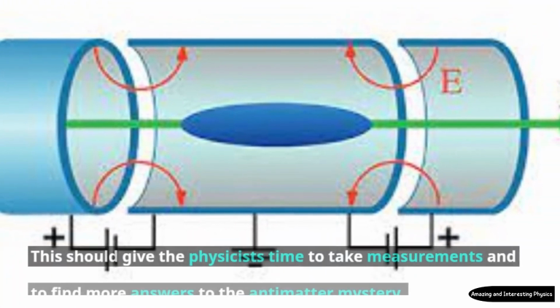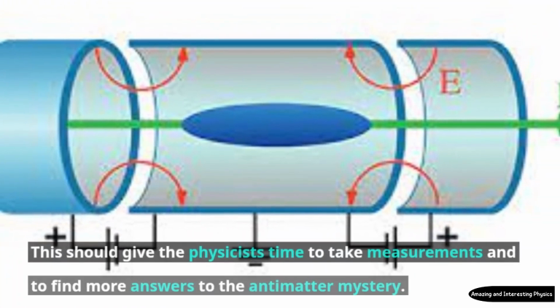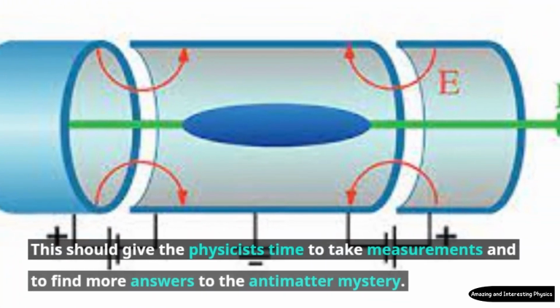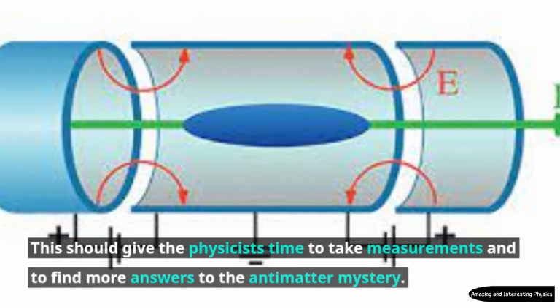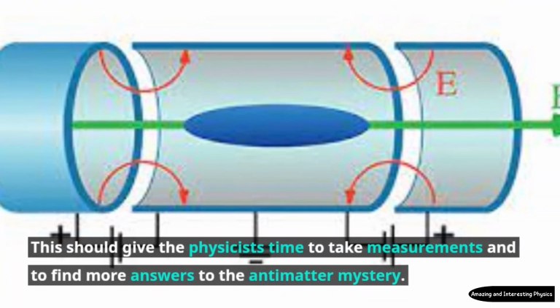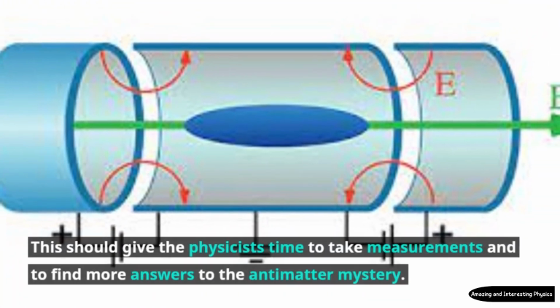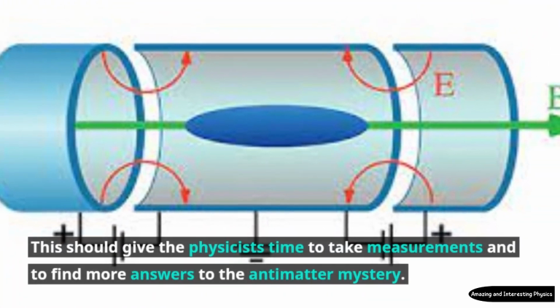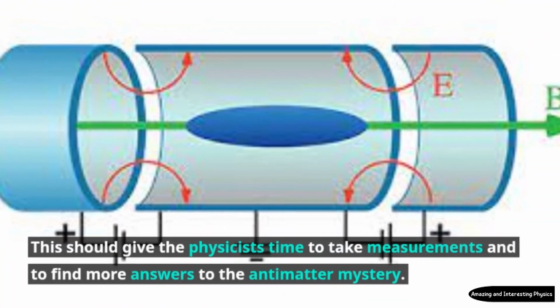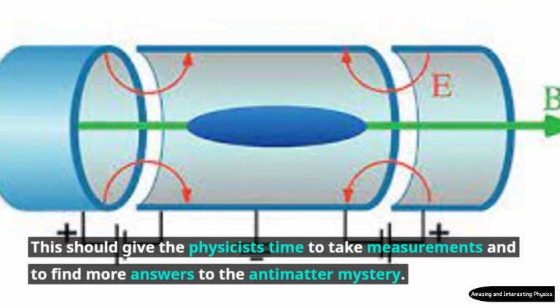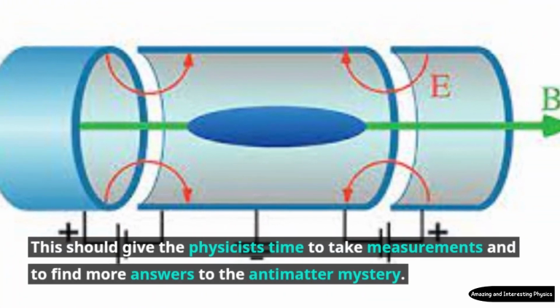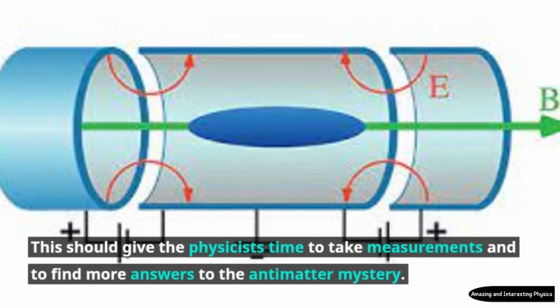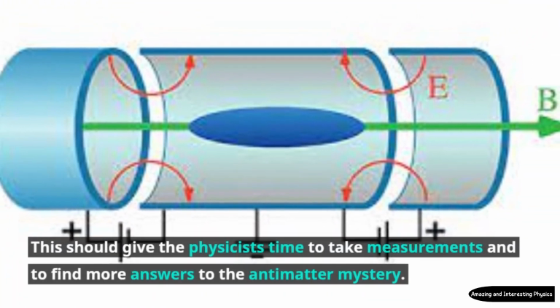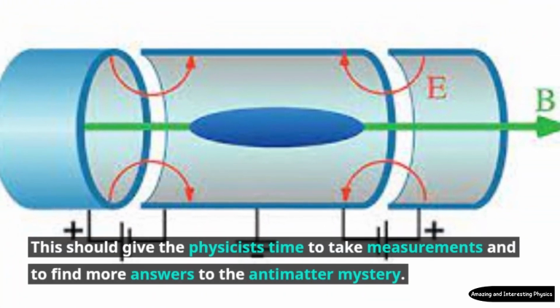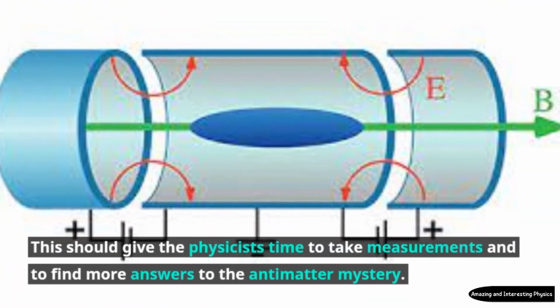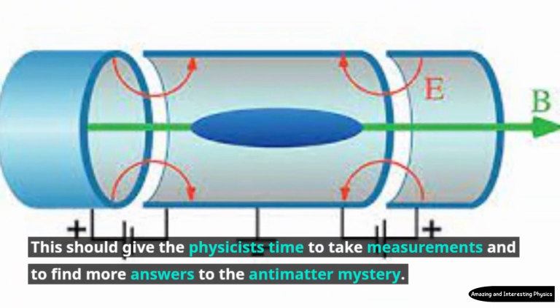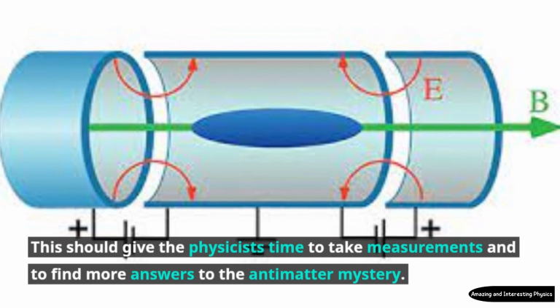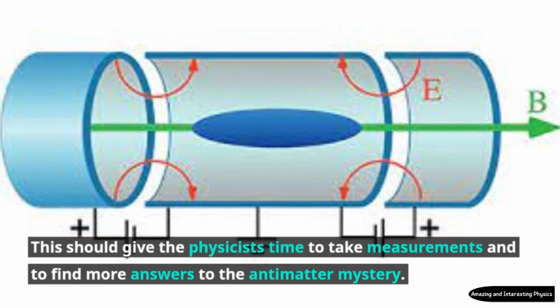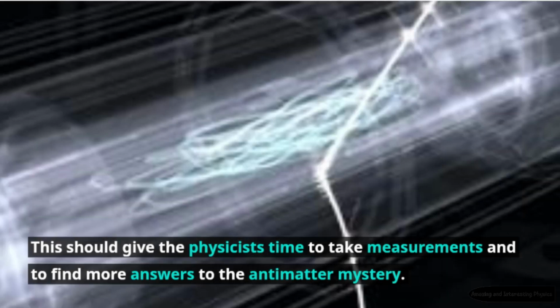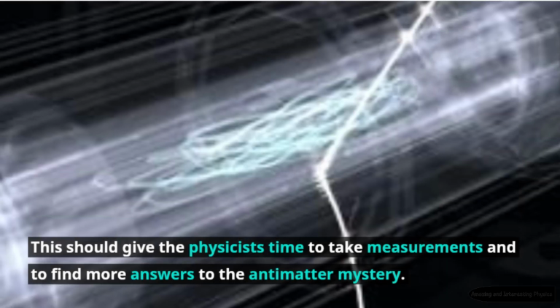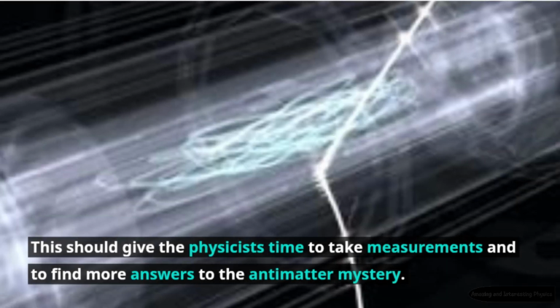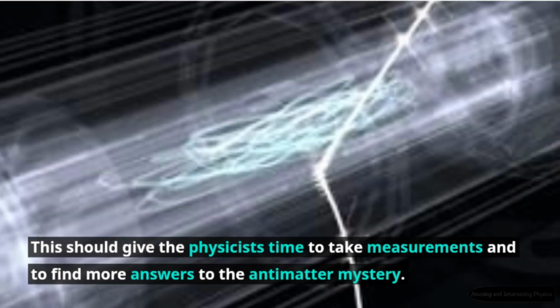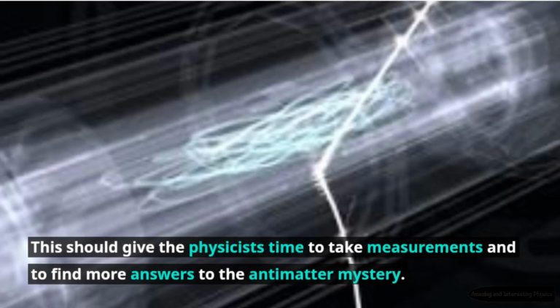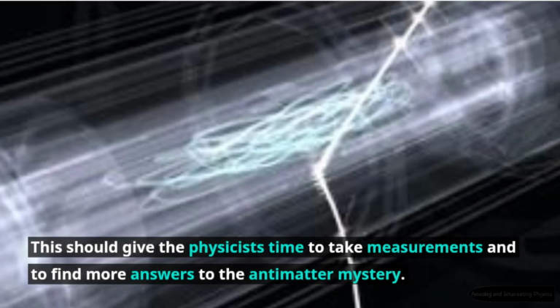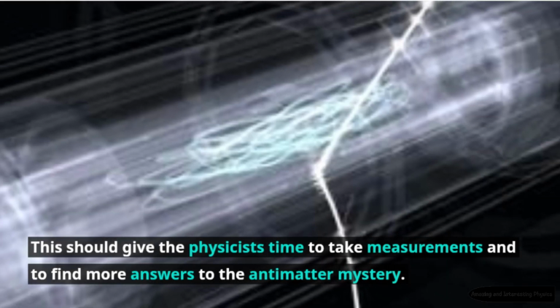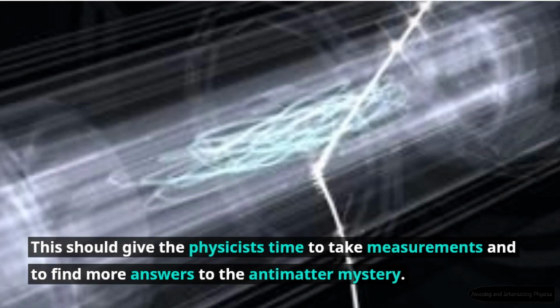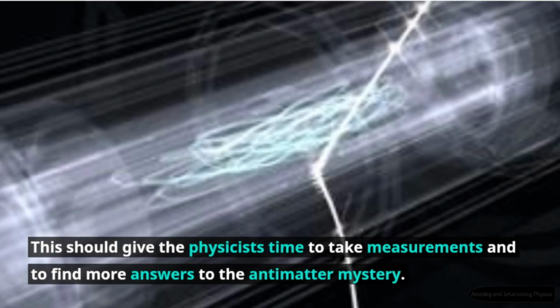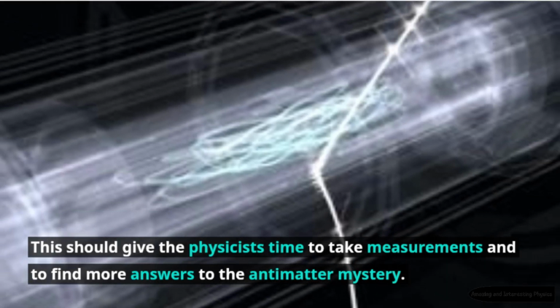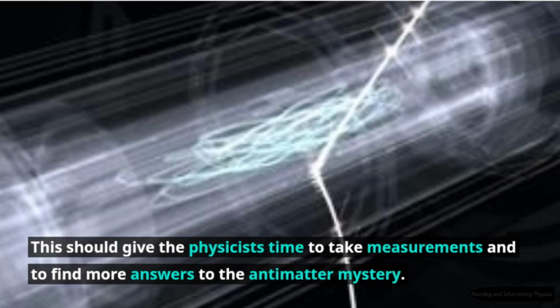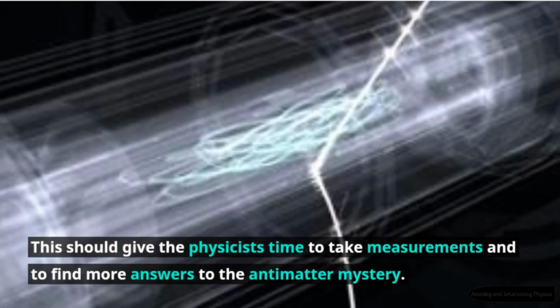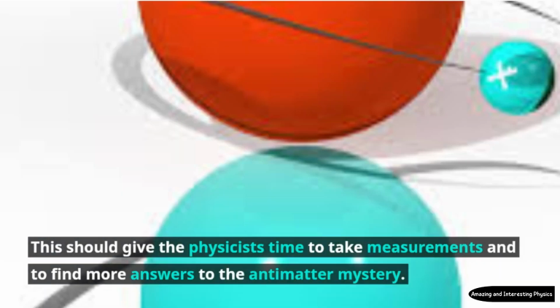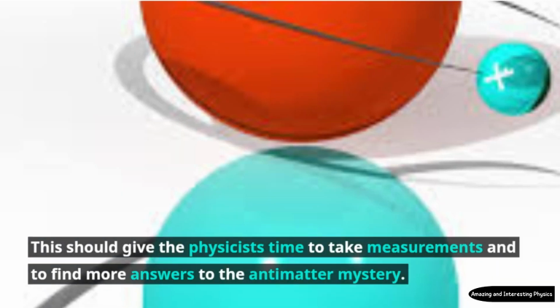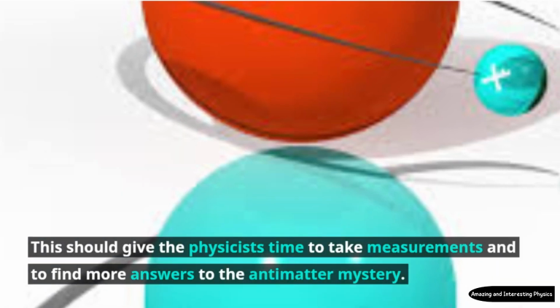This should give the physicists time to take measurements and to find more answers to the anti-matter mystery.